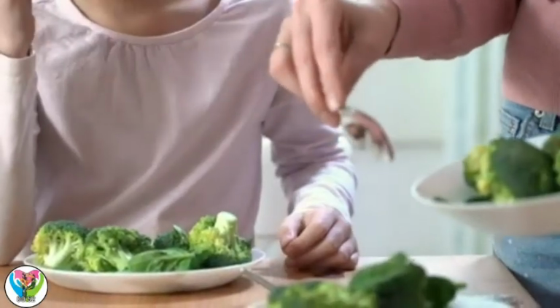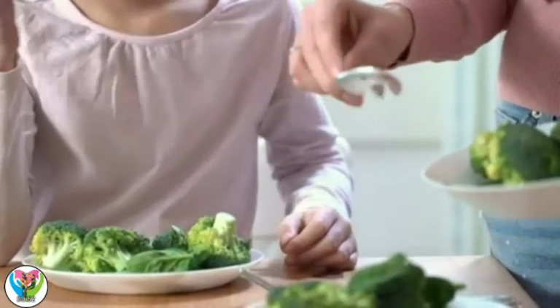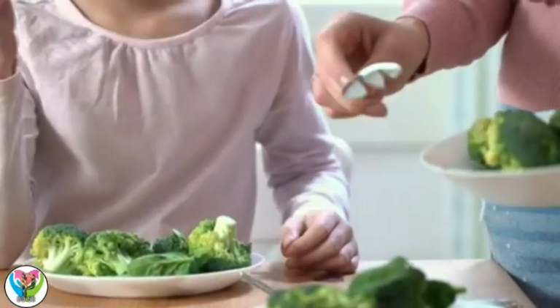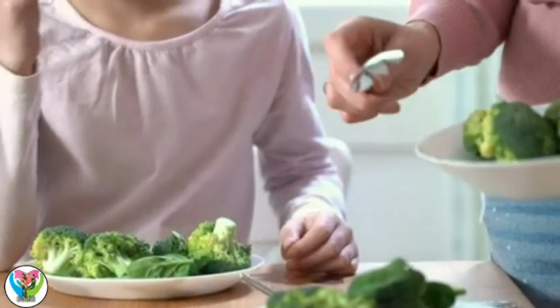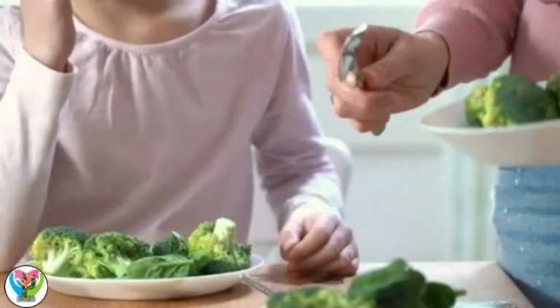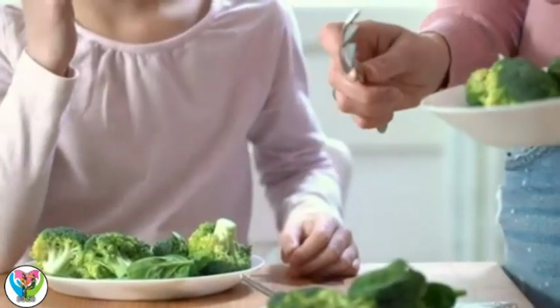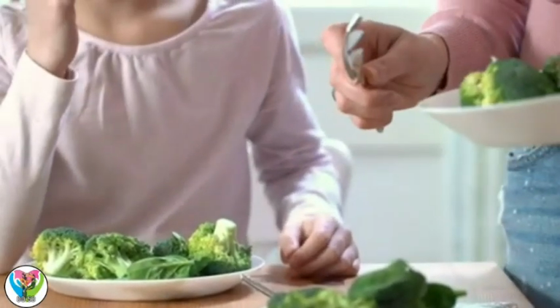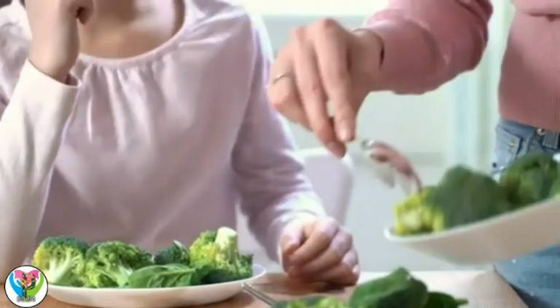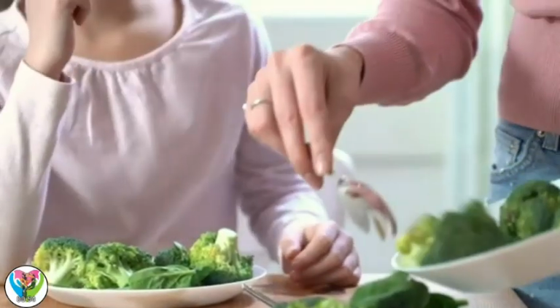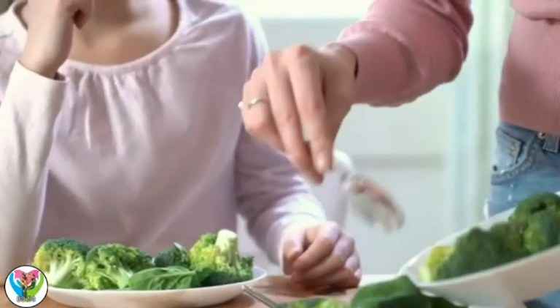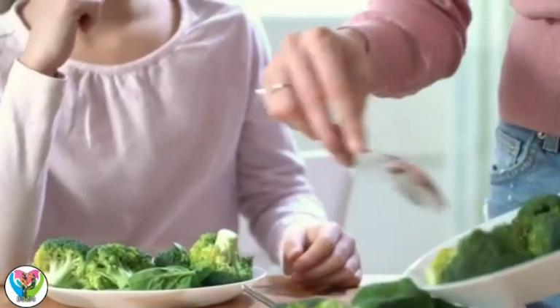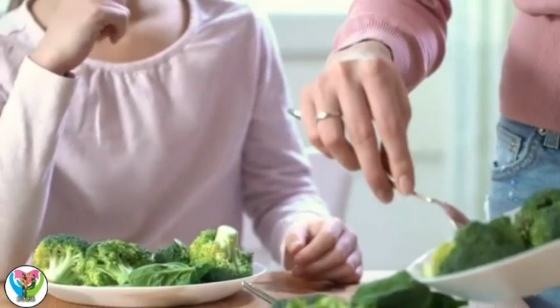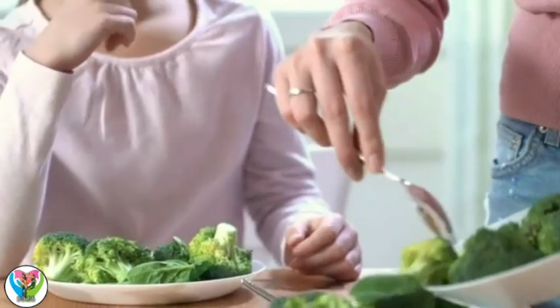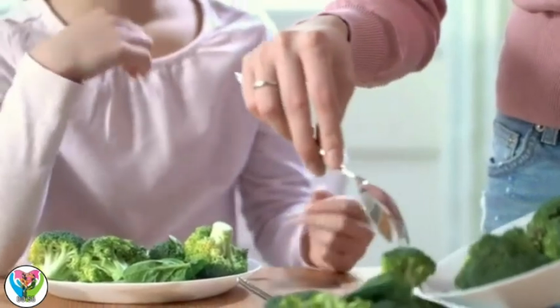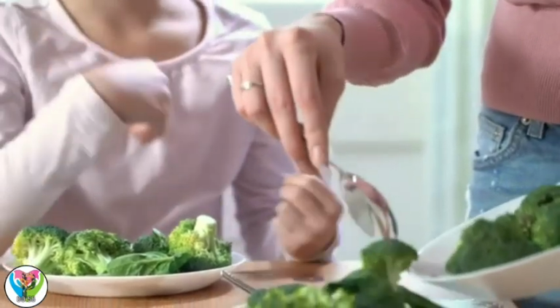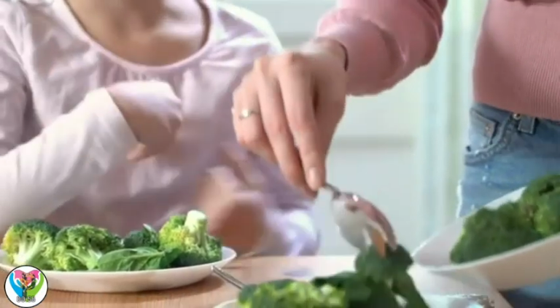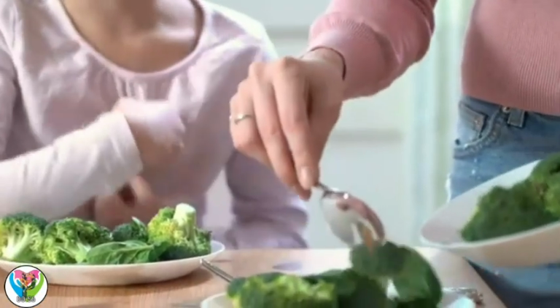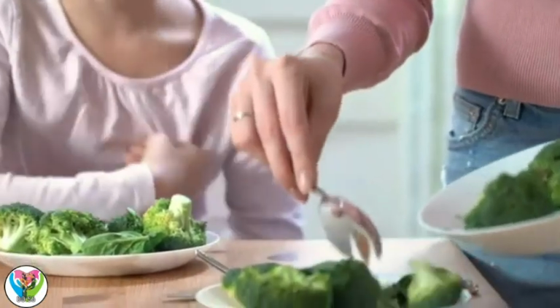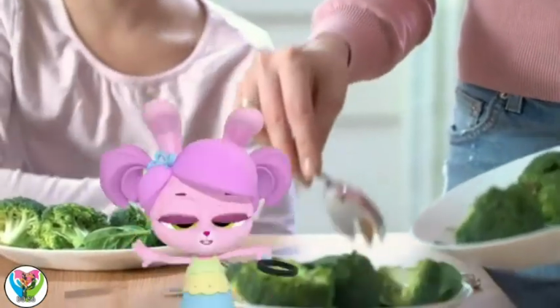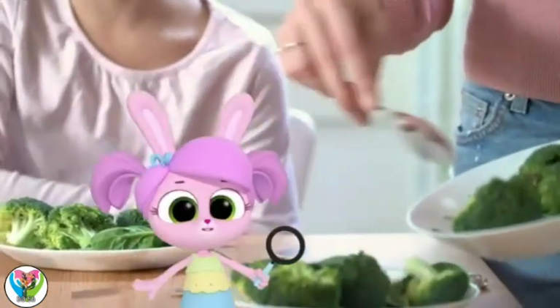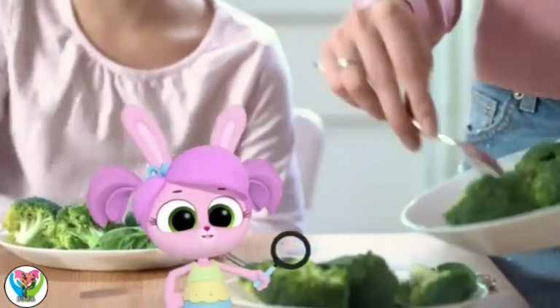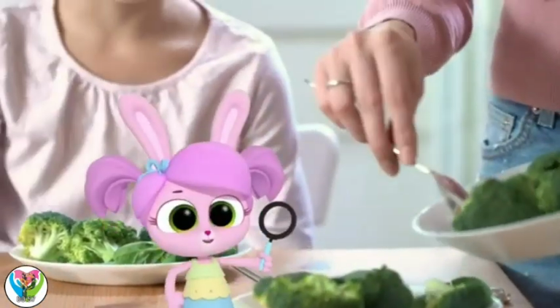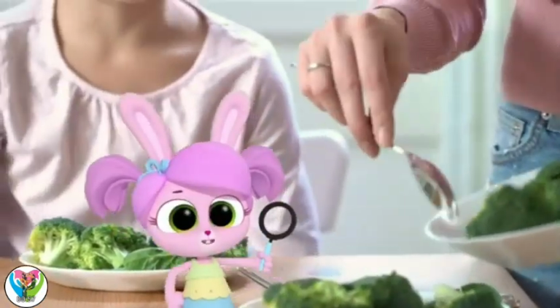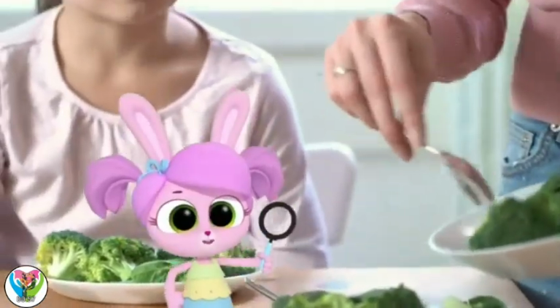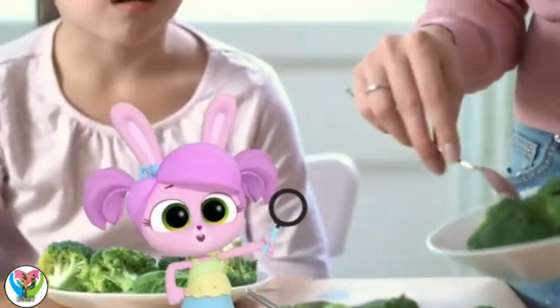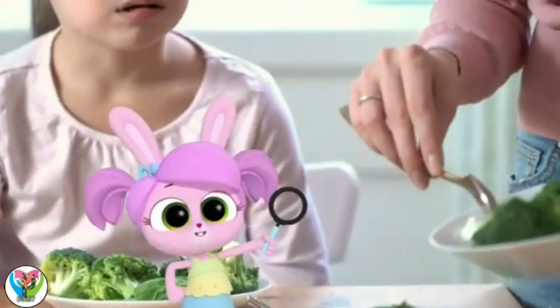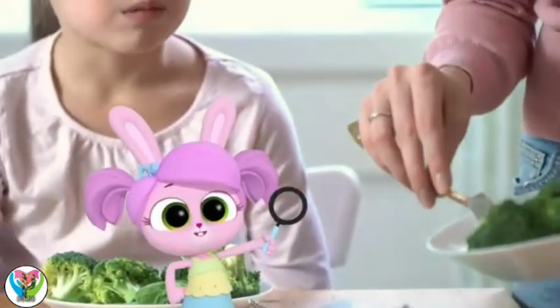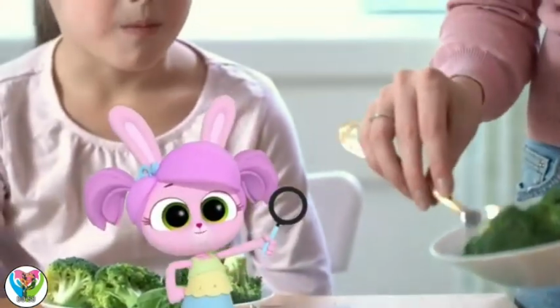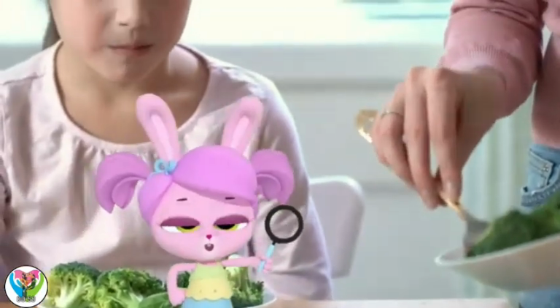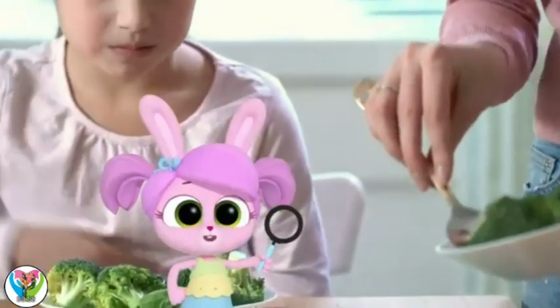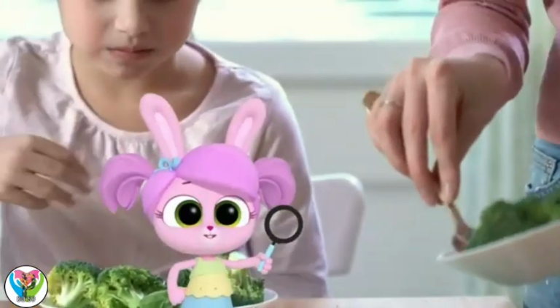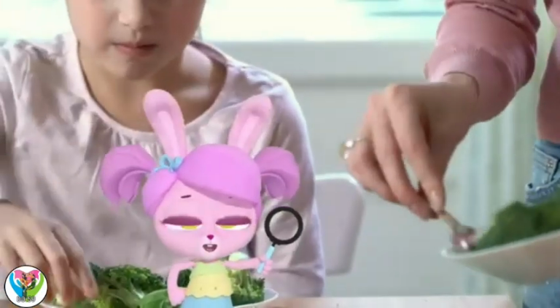If we eat other parts of the plant, do we eat... Inspector Willow is on the case.